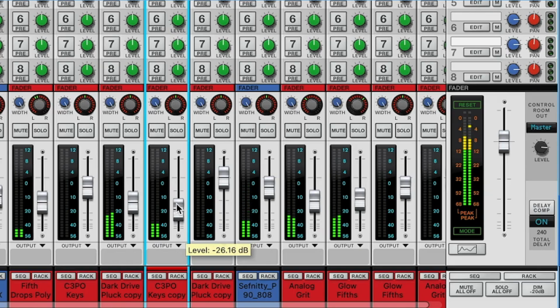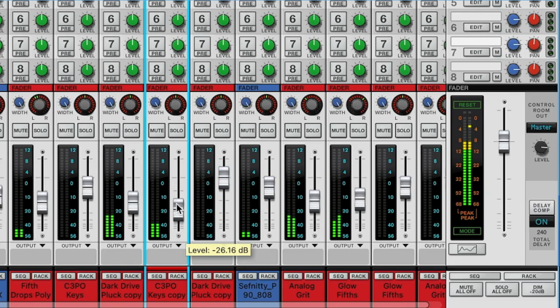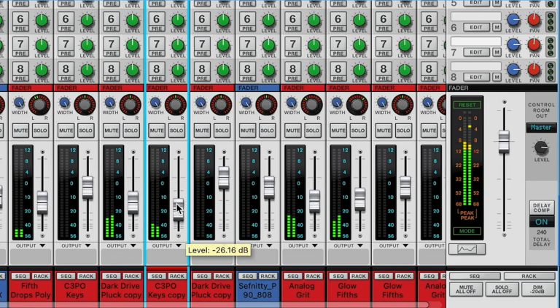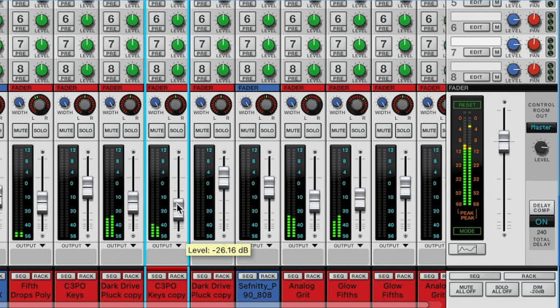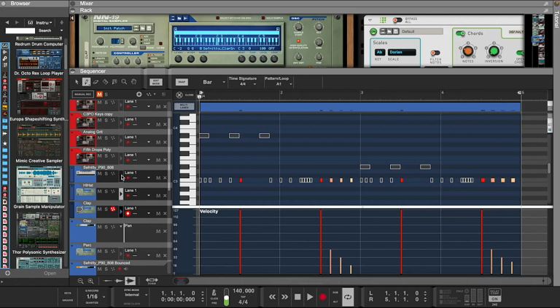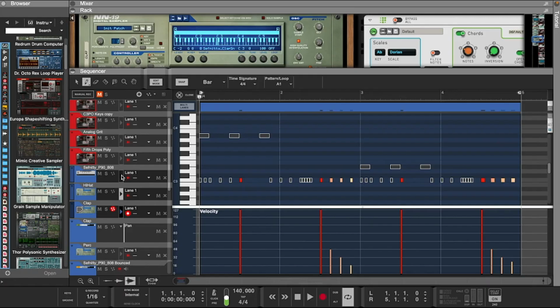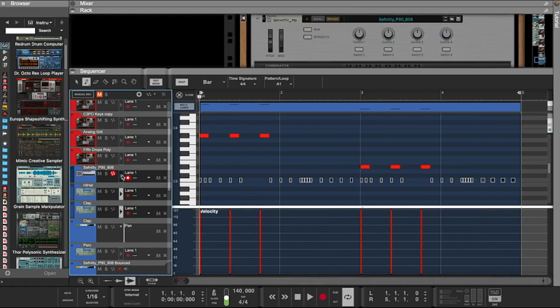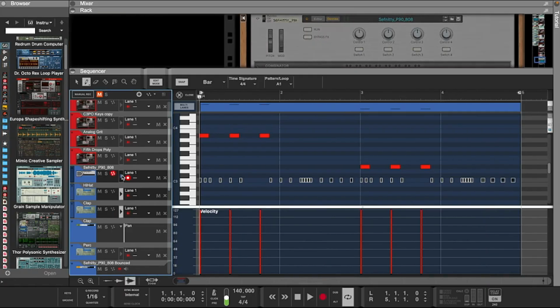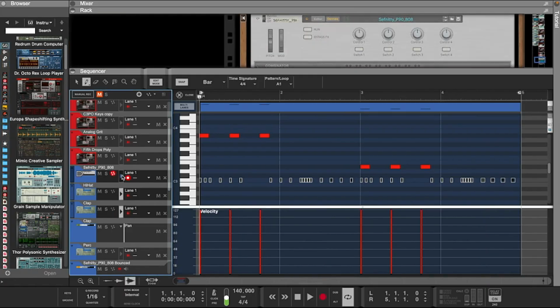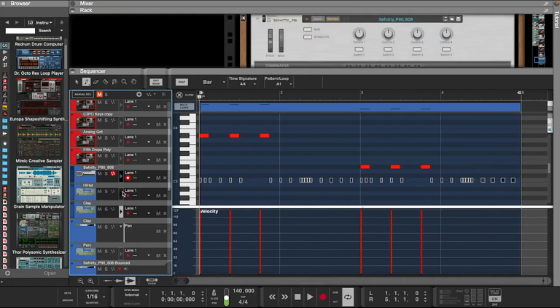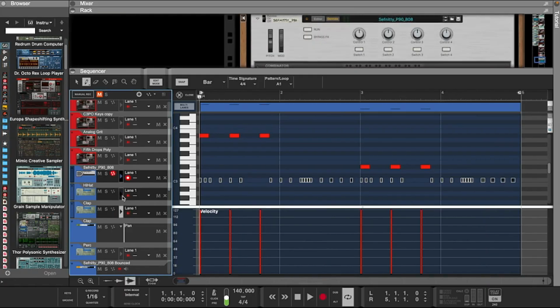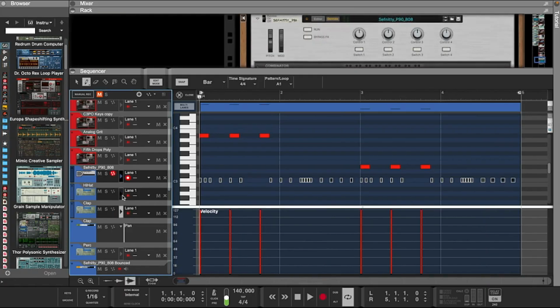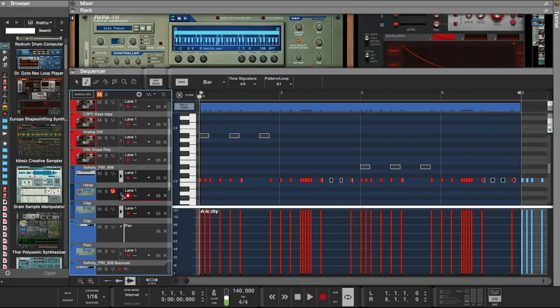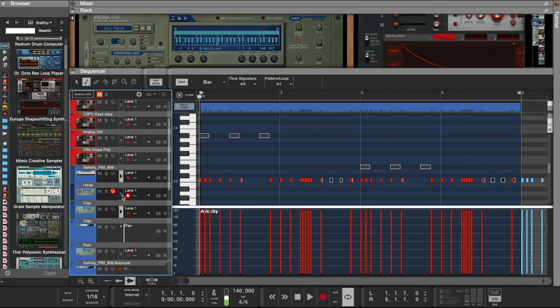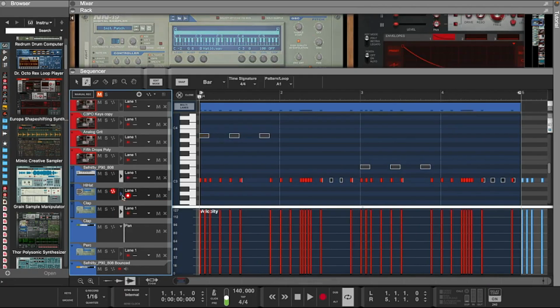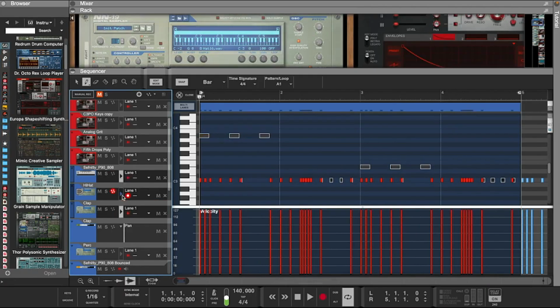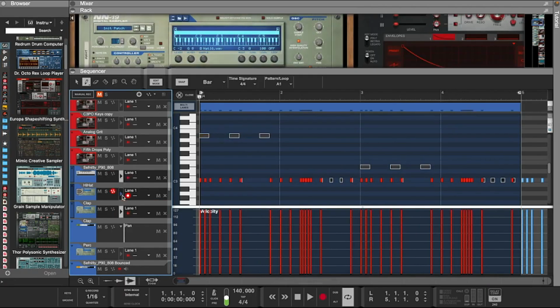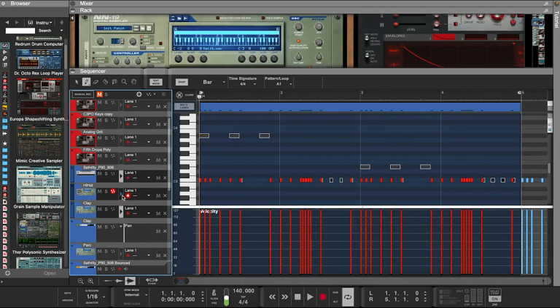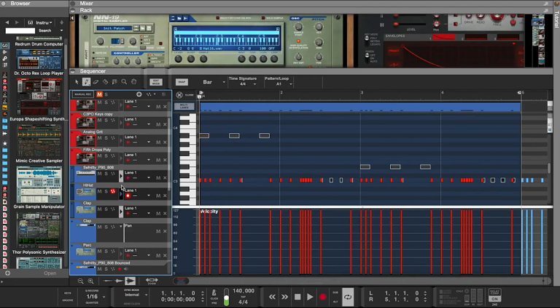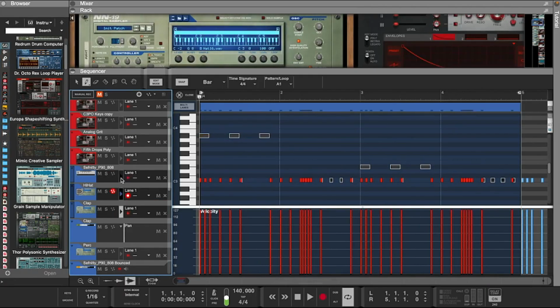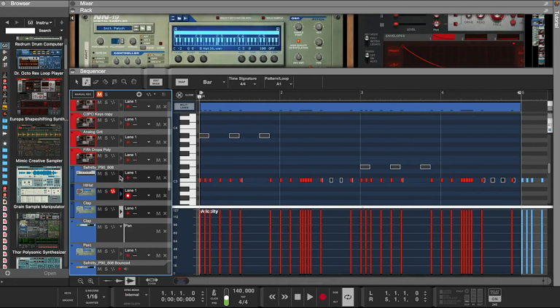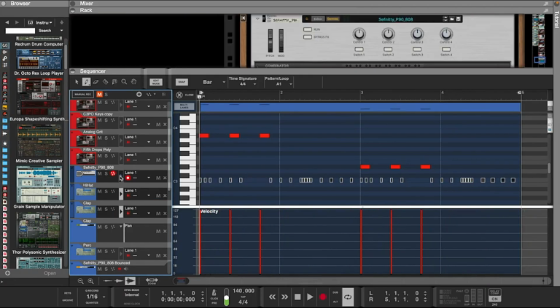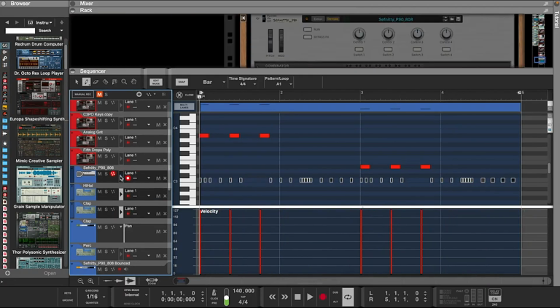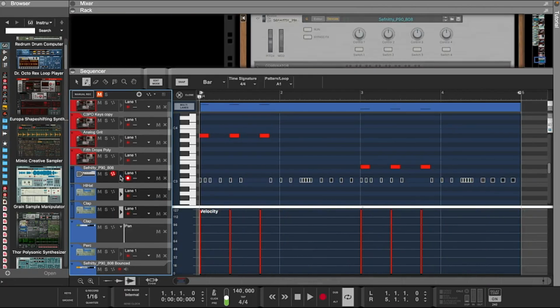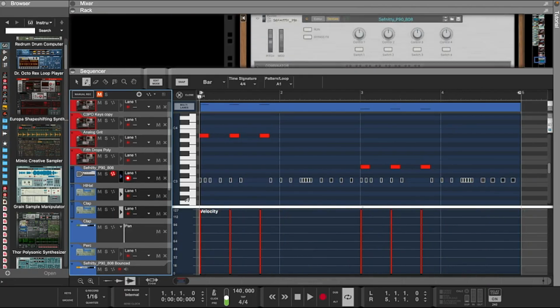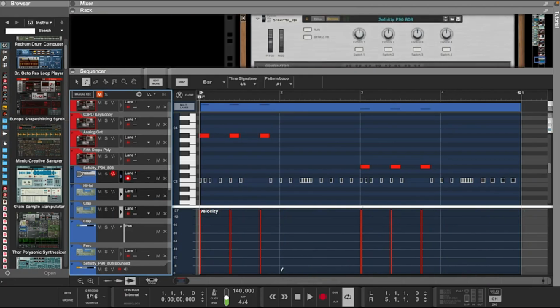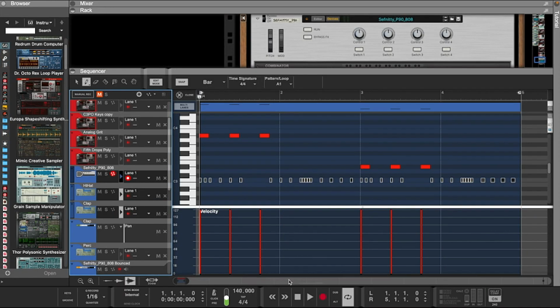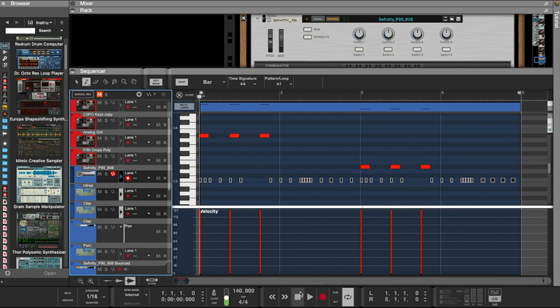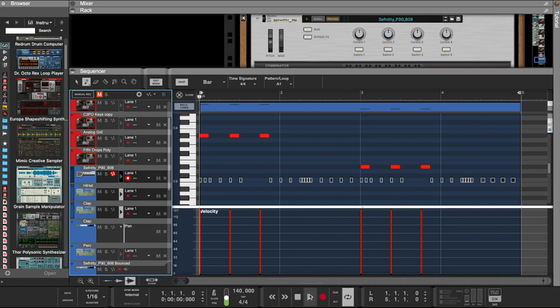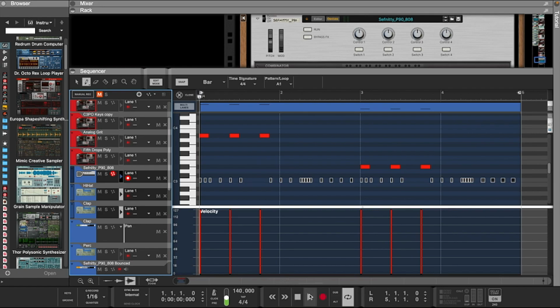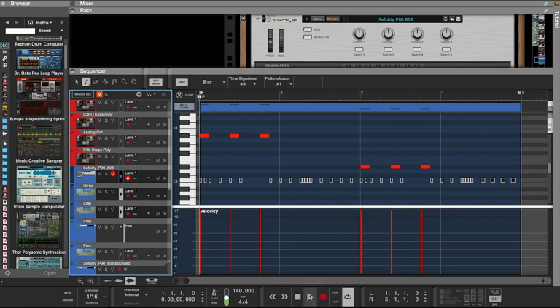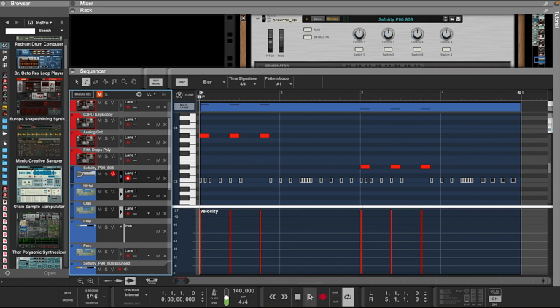All right, I skipped the hi-hat process — I just laid it down. I'm going to adjust the velocity on these.